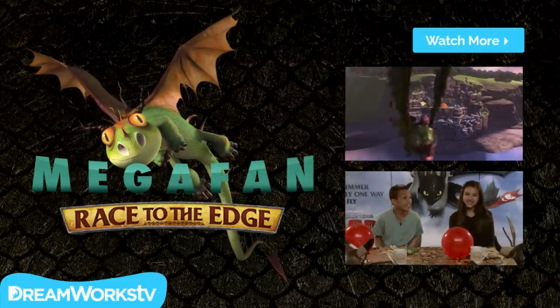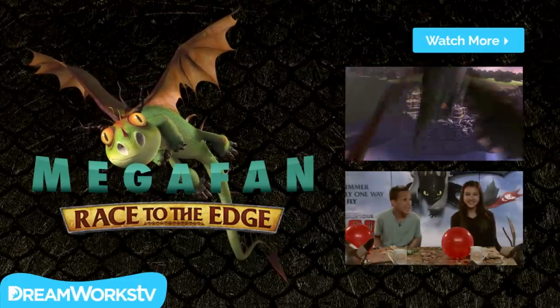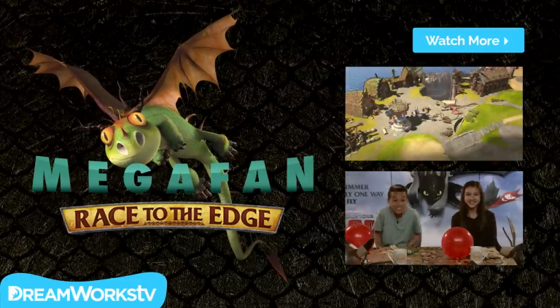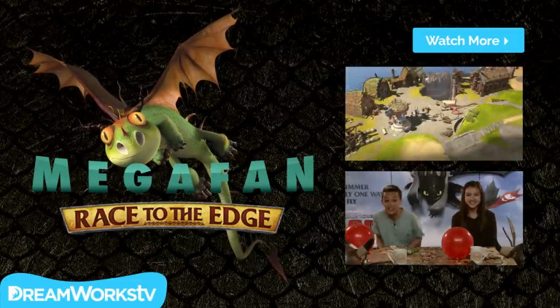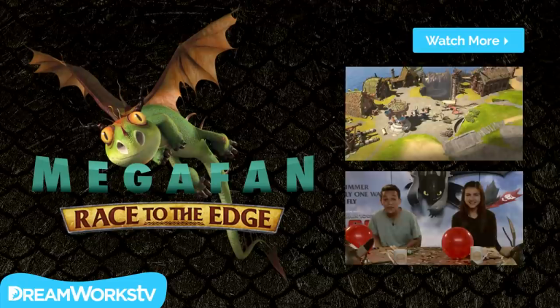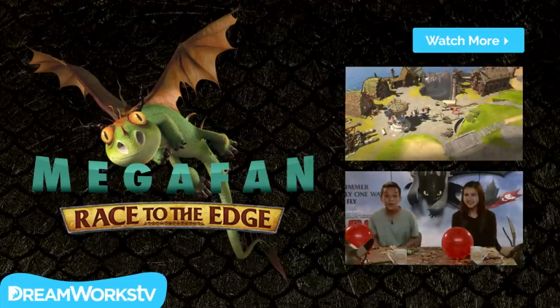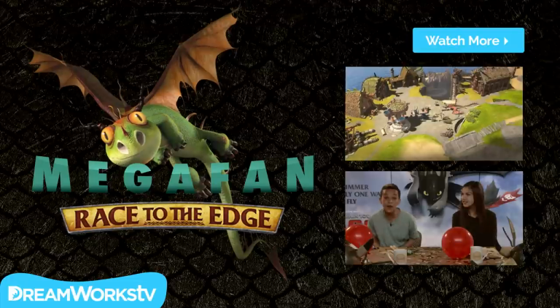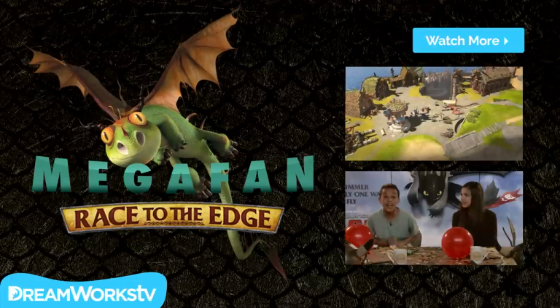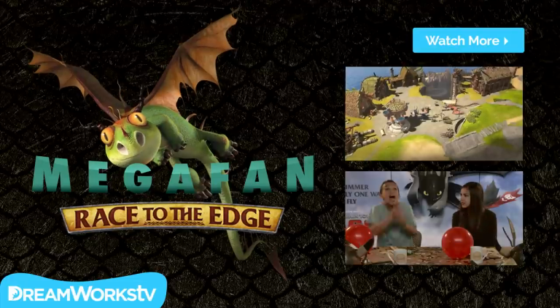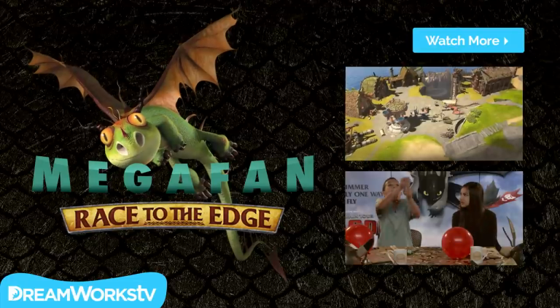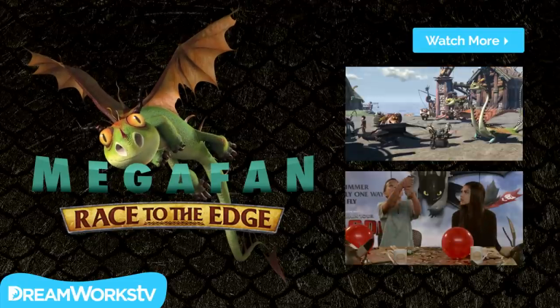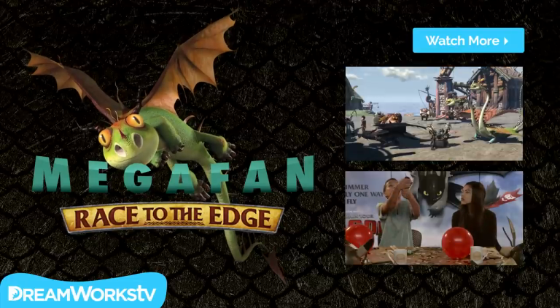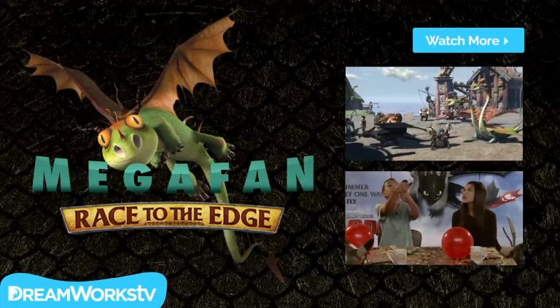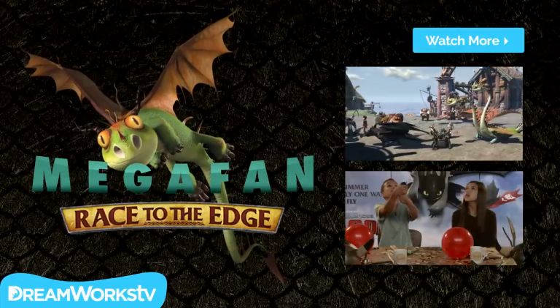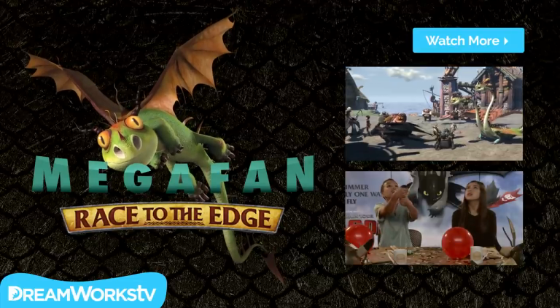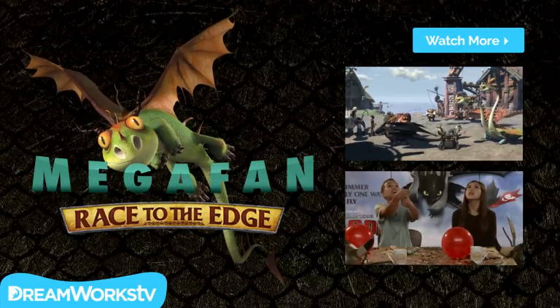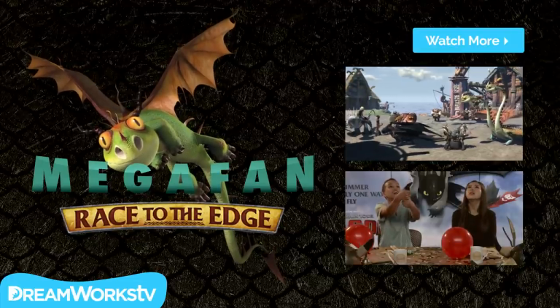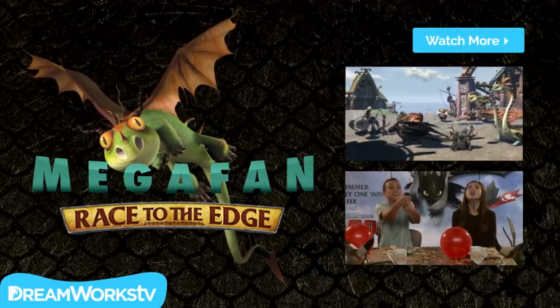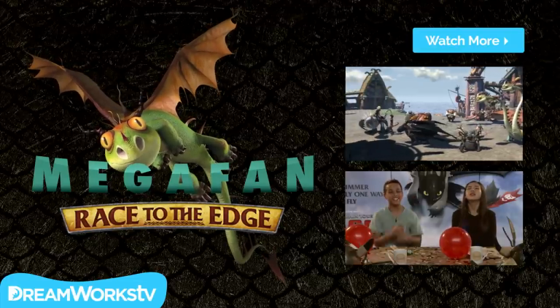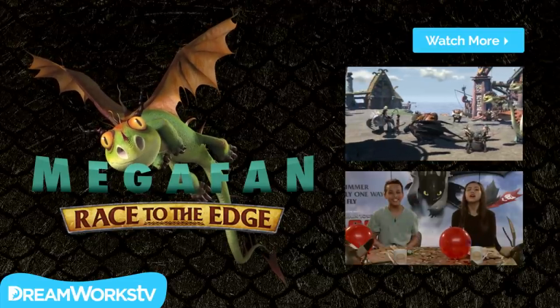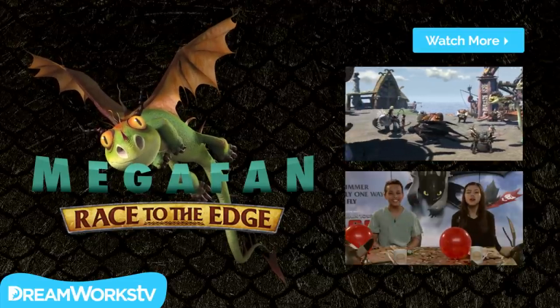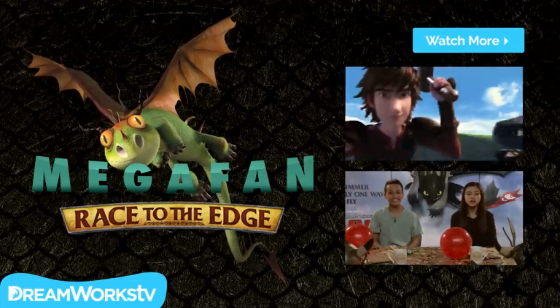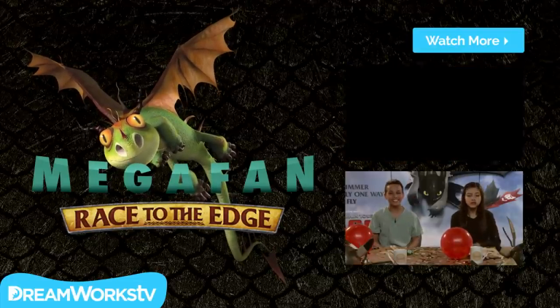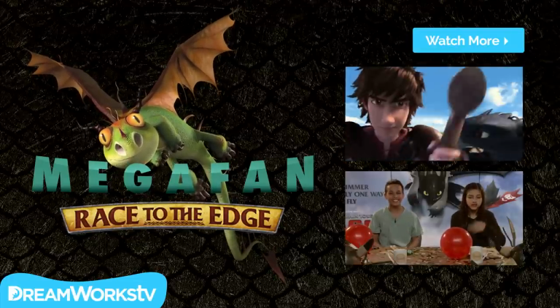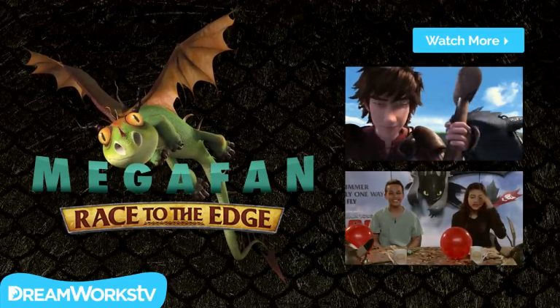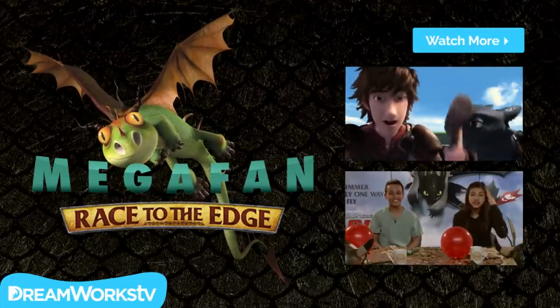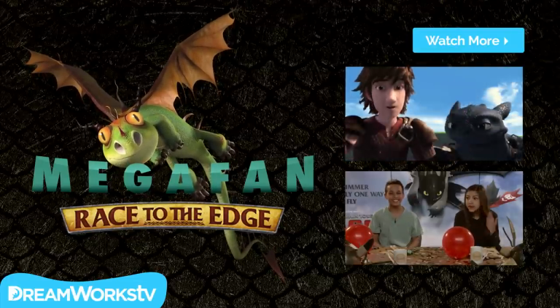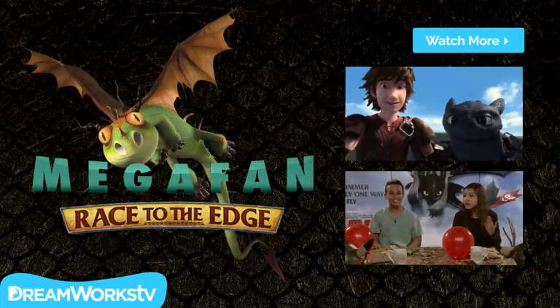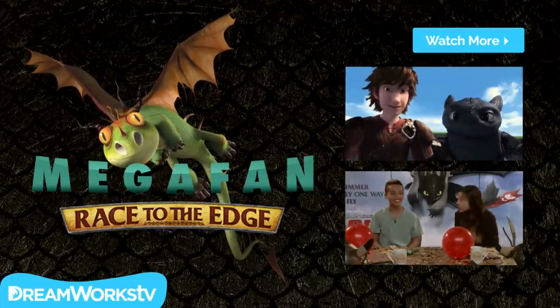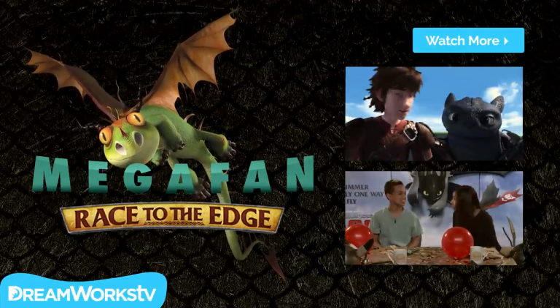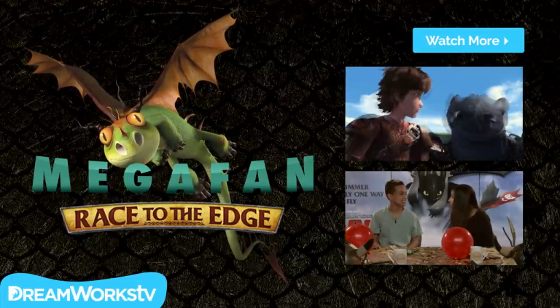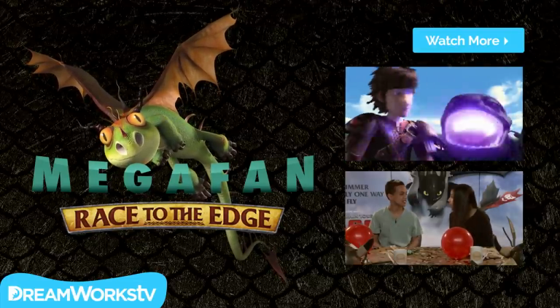Three, two, one! Happy New Year! It's not the New Year!